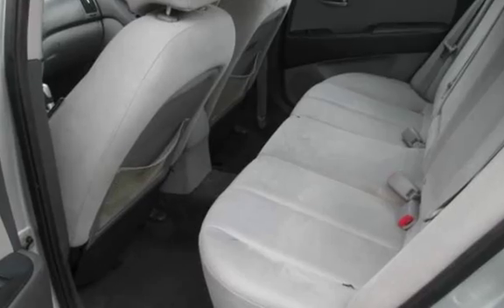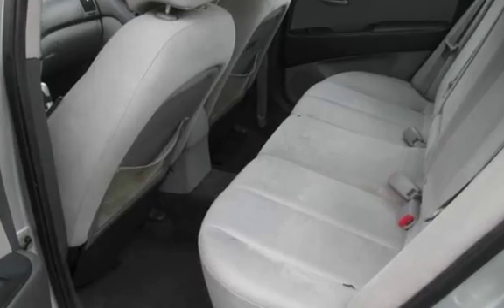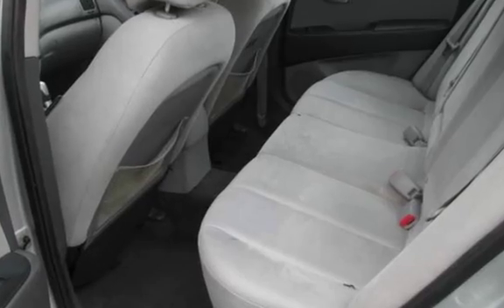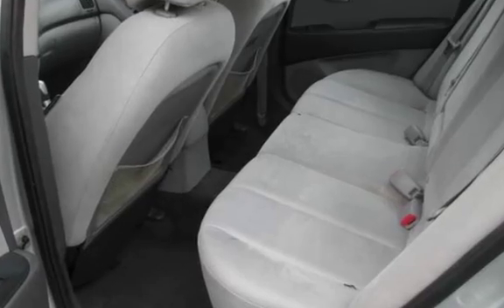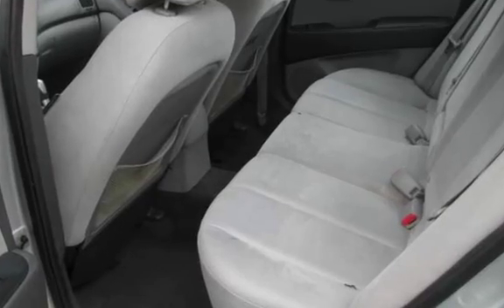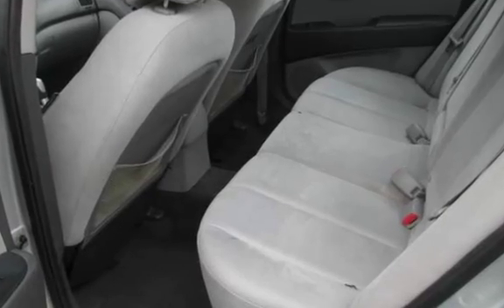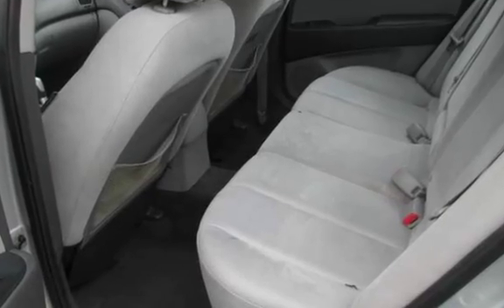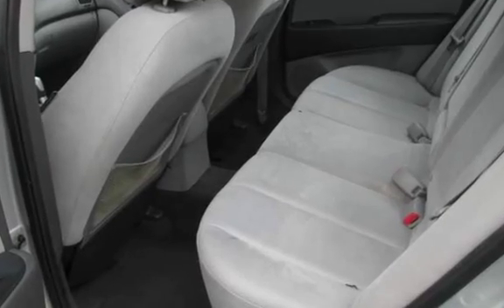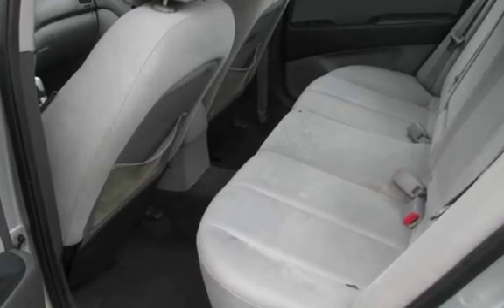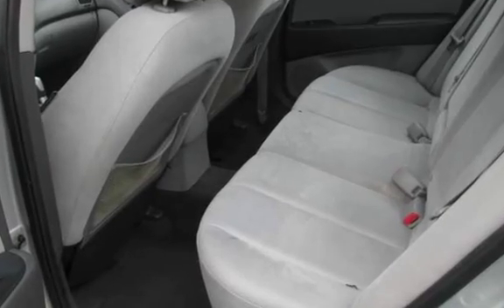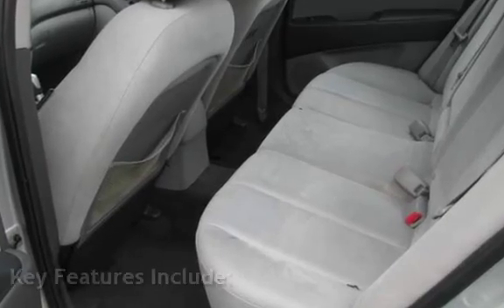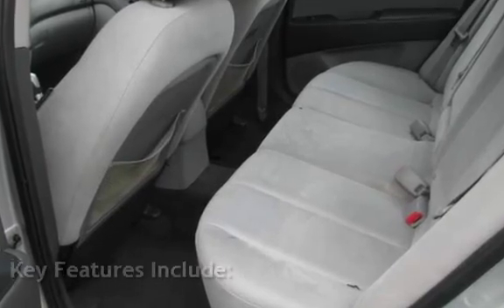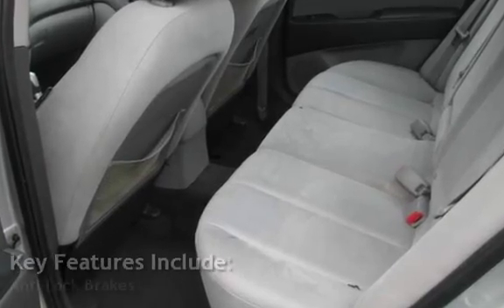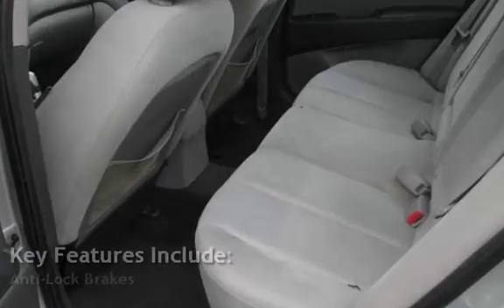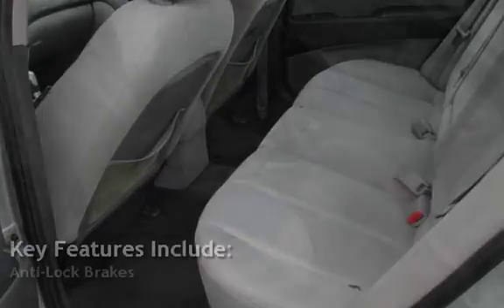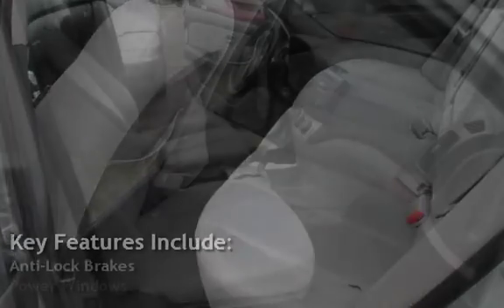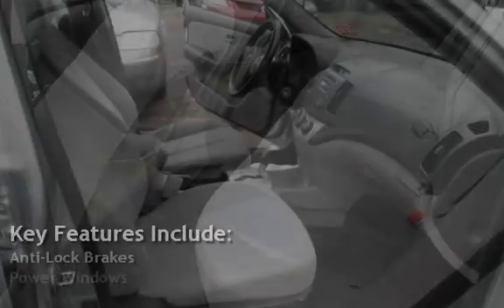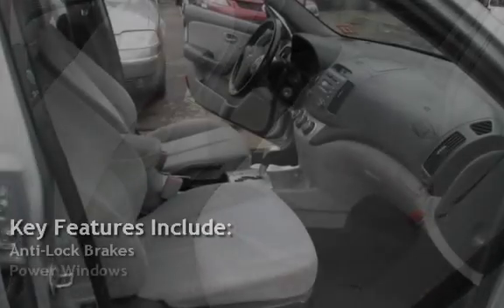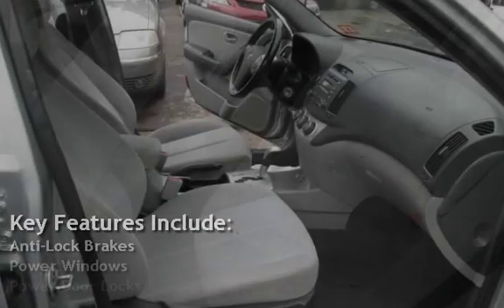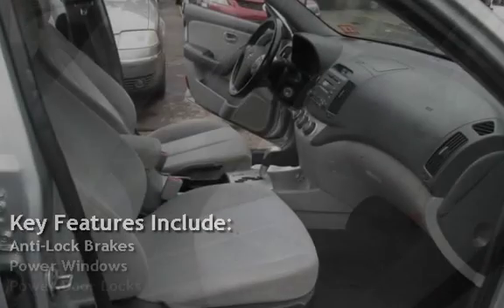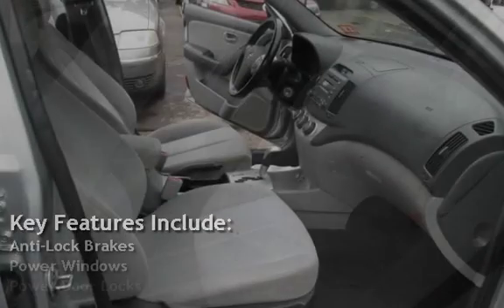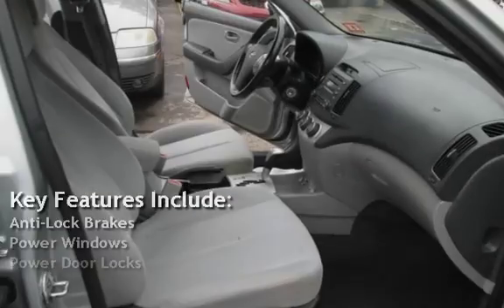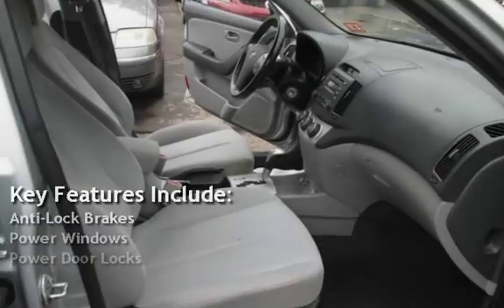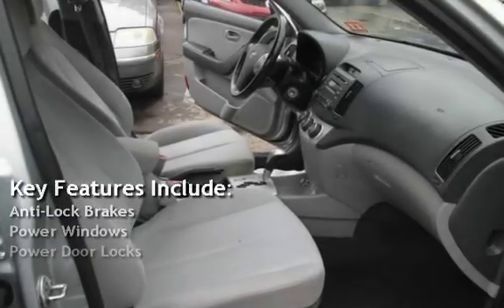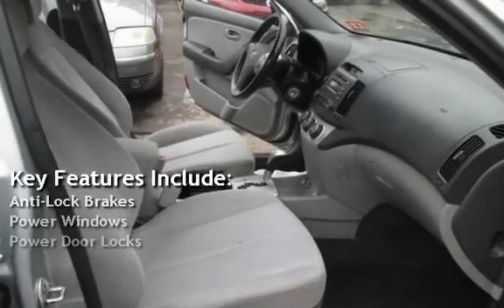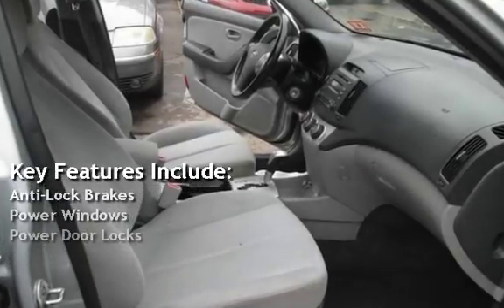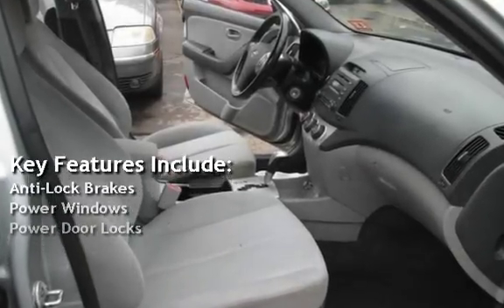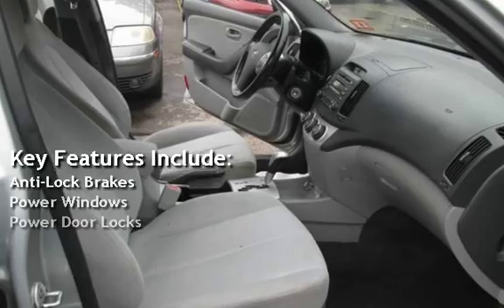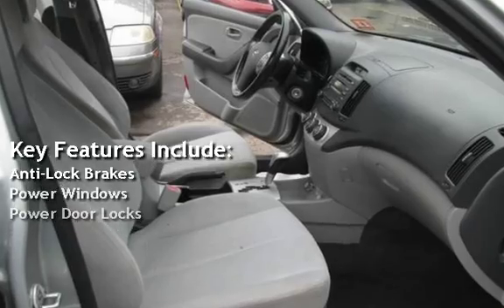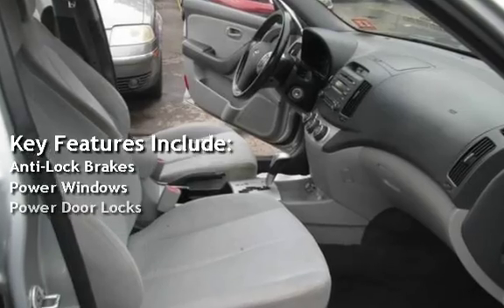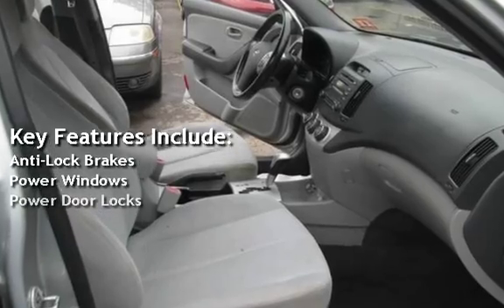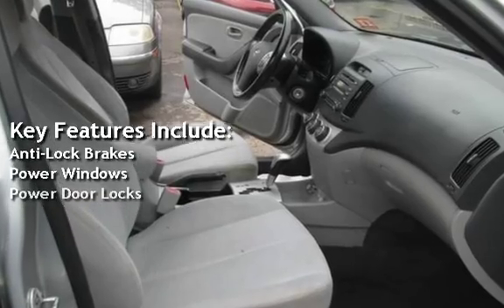Key features include anti-lock brakes, power windows, and power door locks.